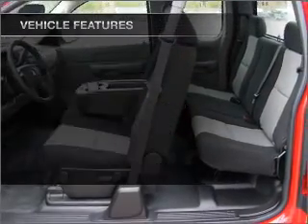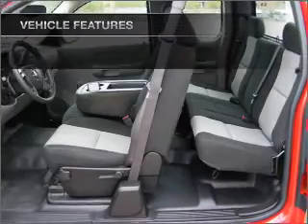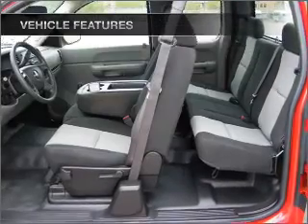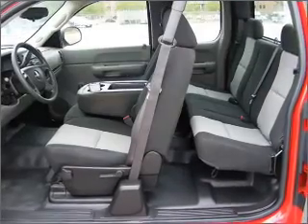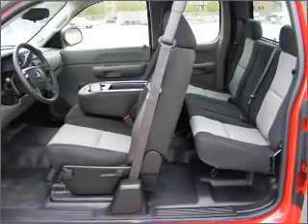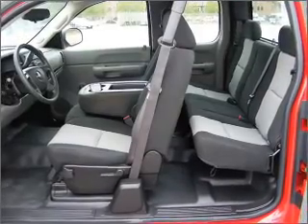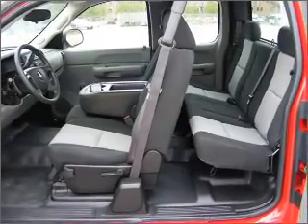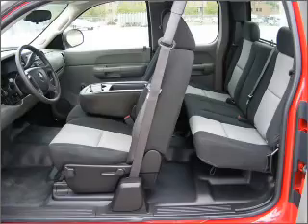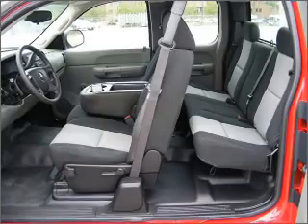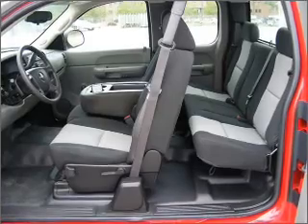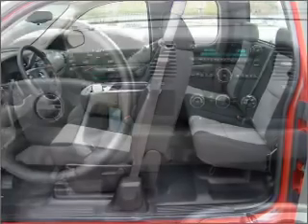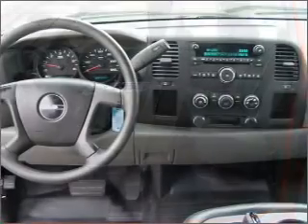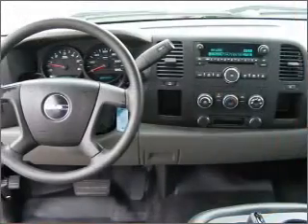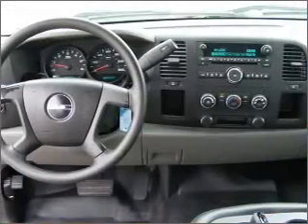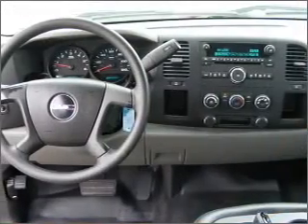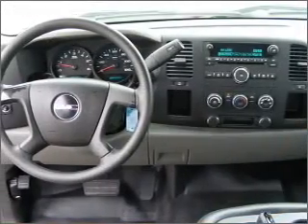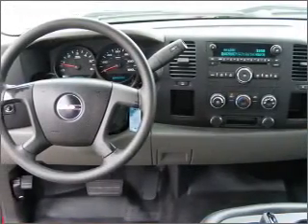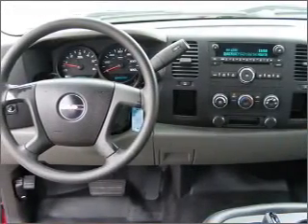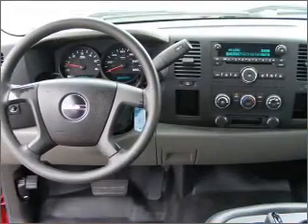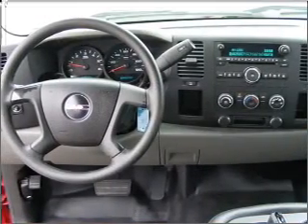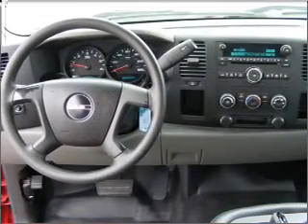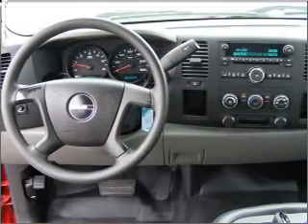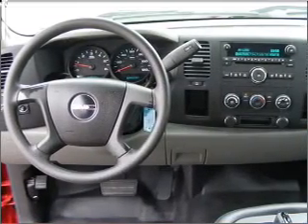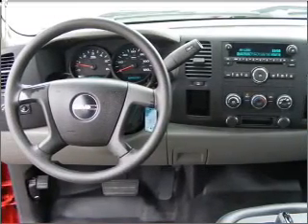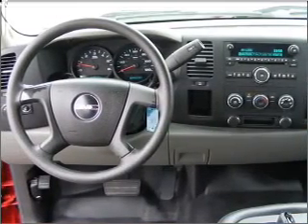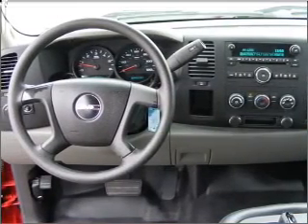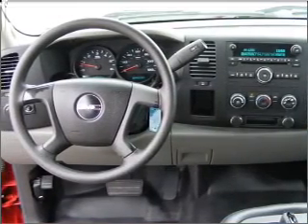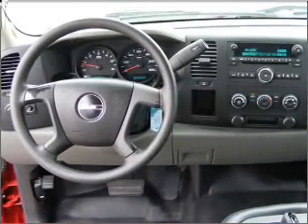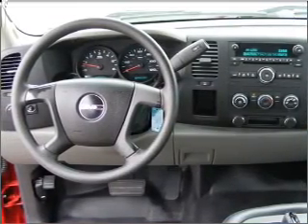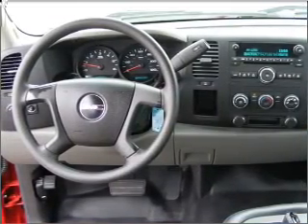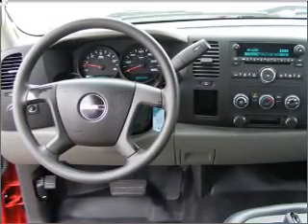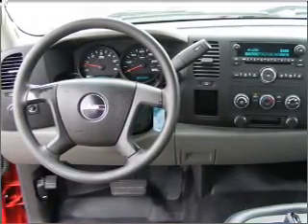cruise control, and AM-FM stereo. Our website offers more information on all of our vehicles. Call us today to start test driving.